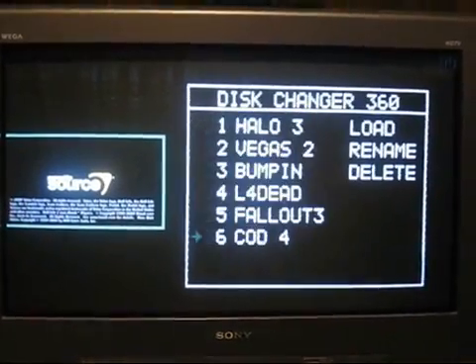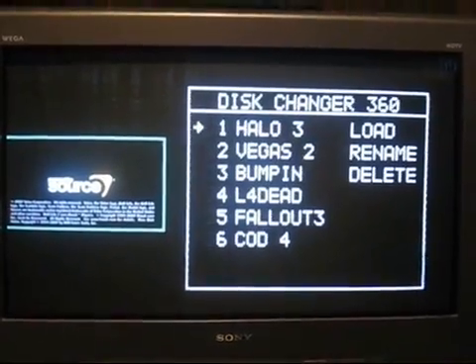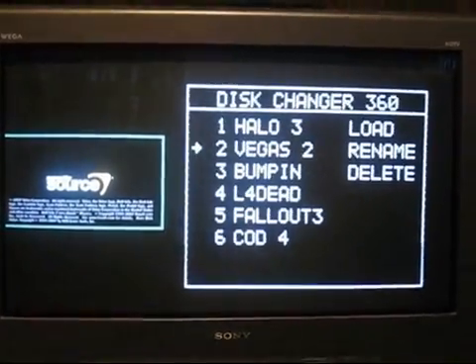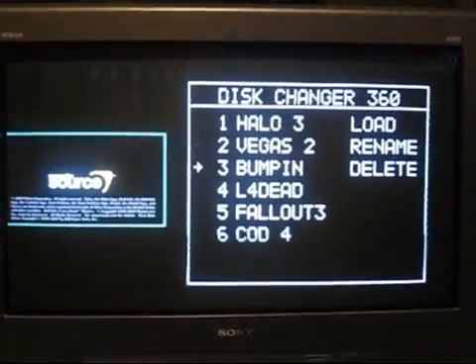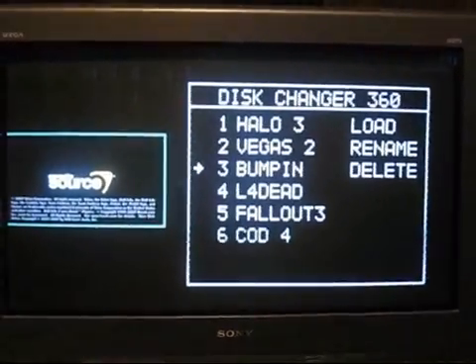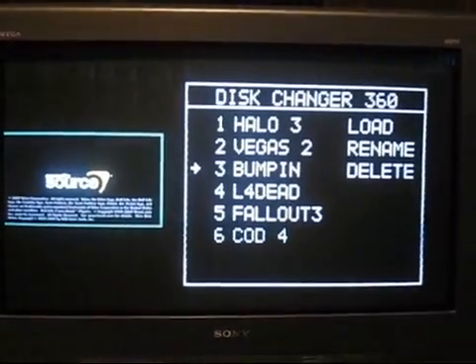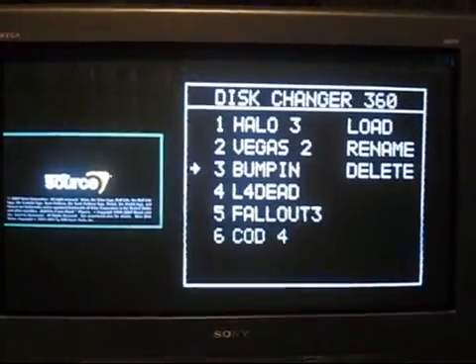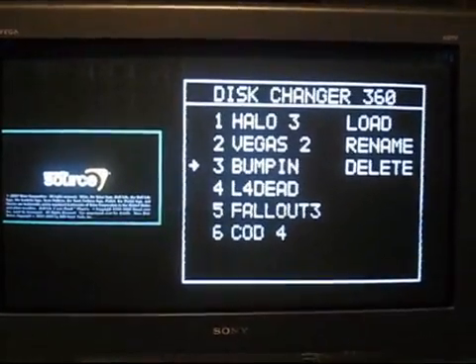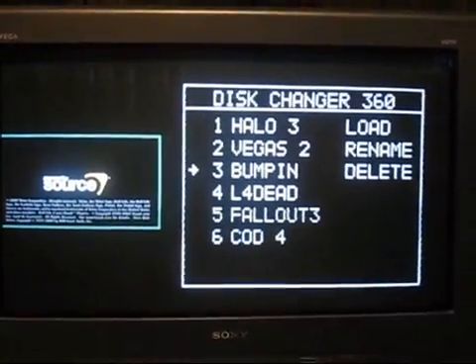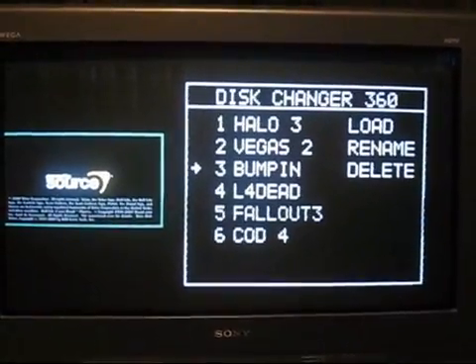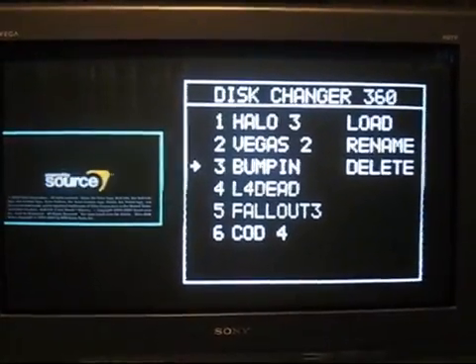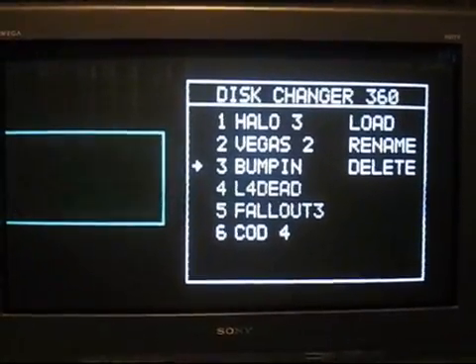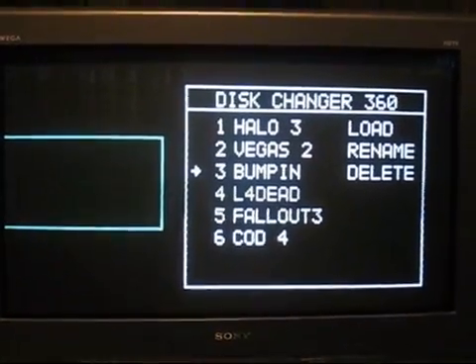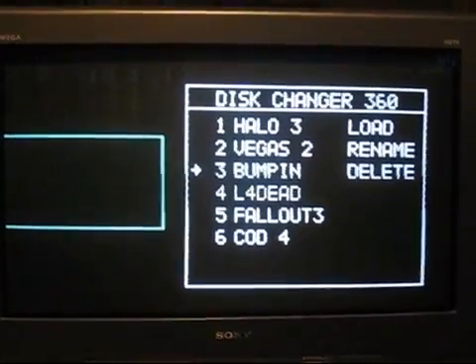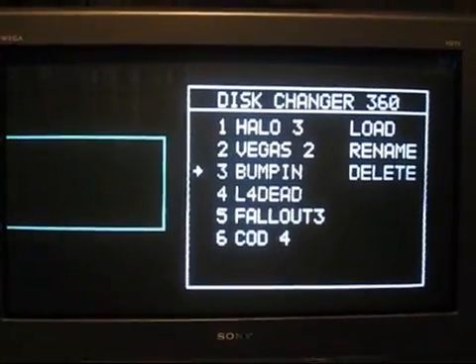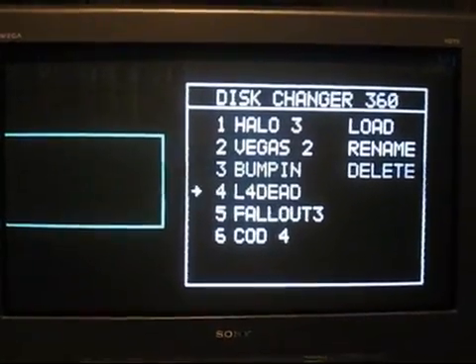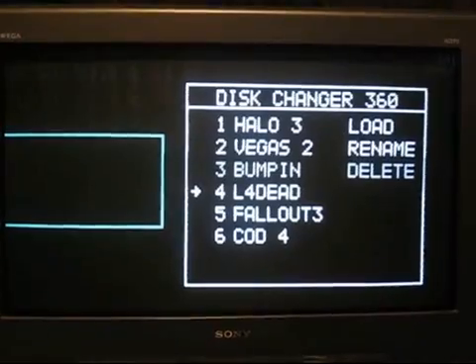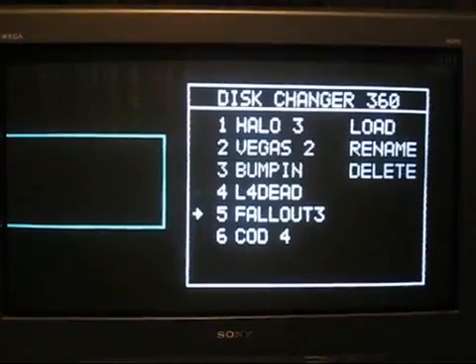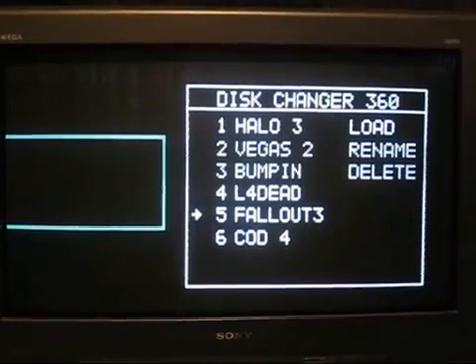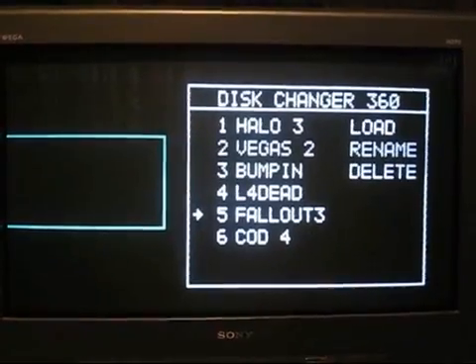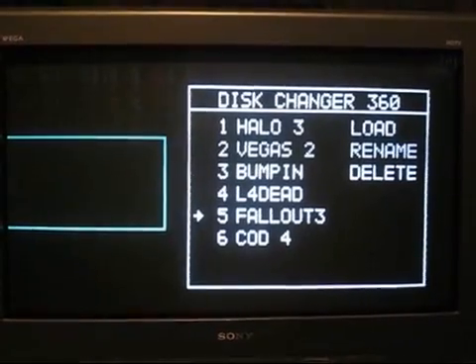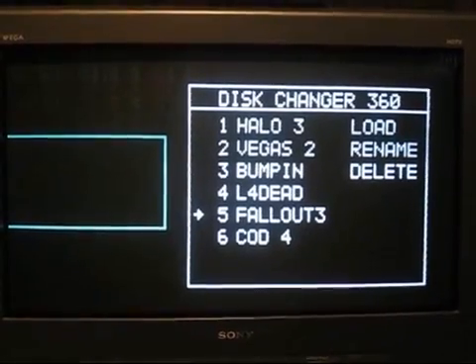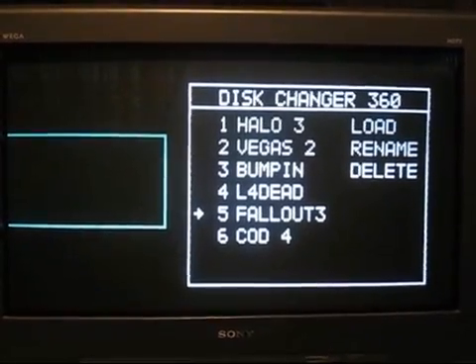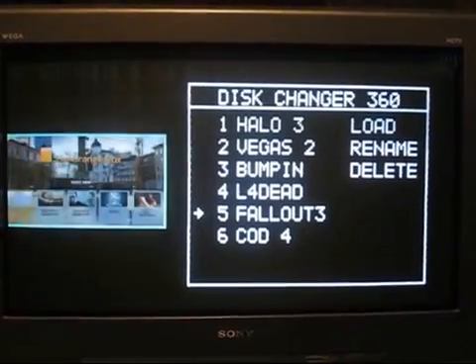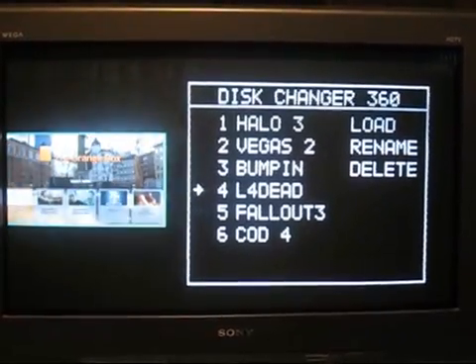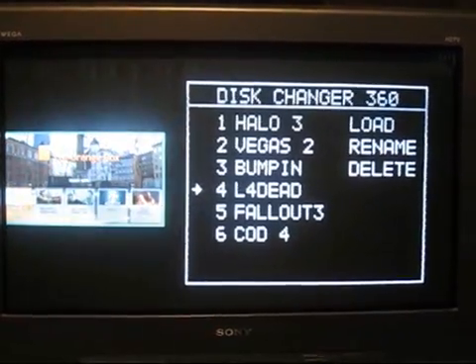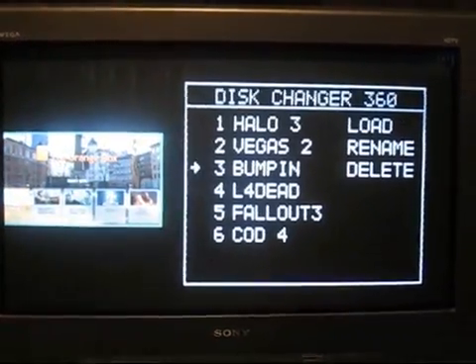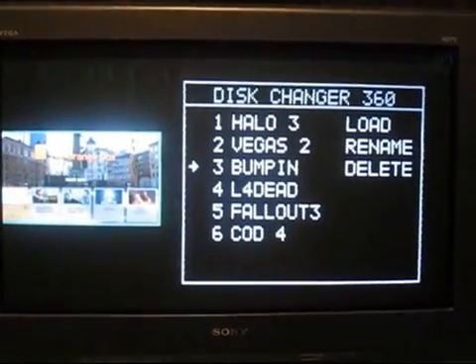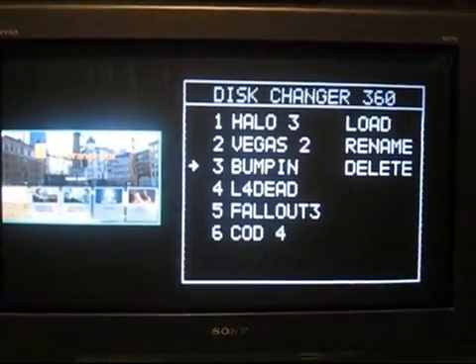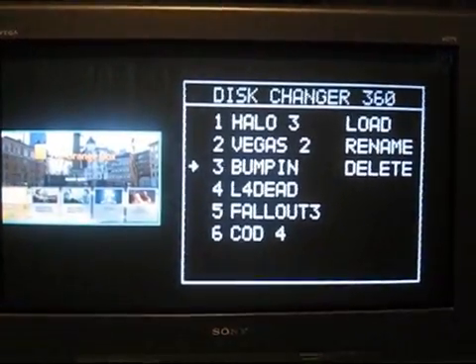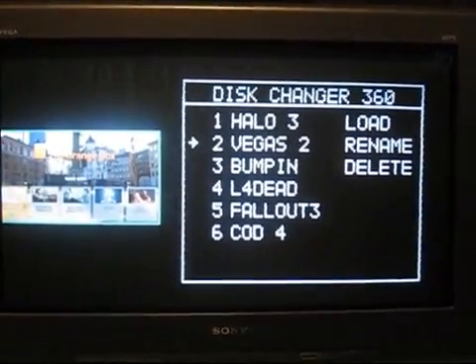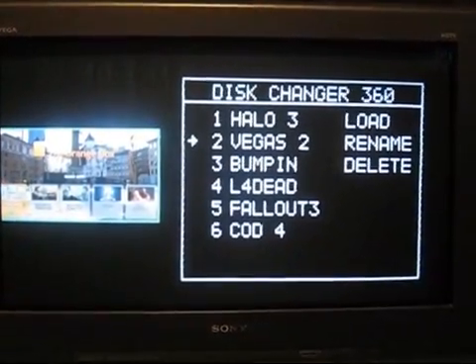So we cycle back around, and just to give you one more demonstration, we'll load Vegas 2.